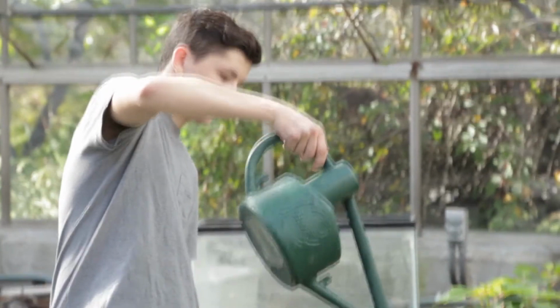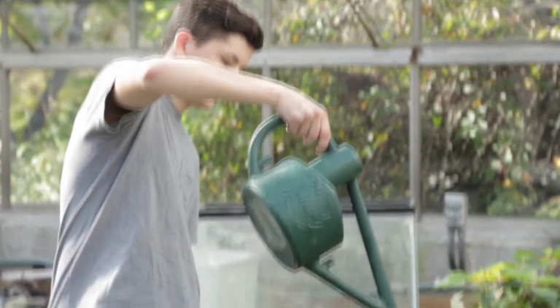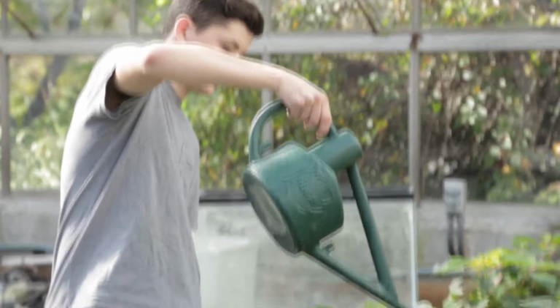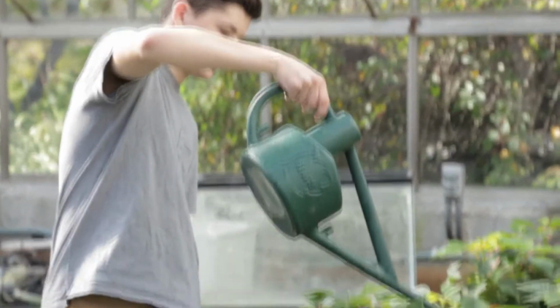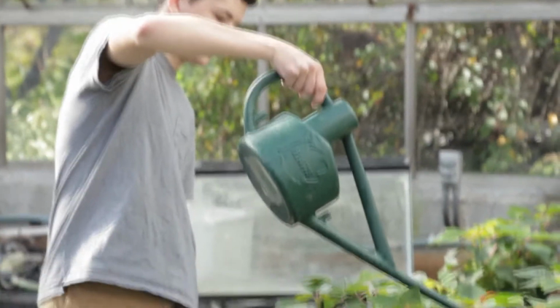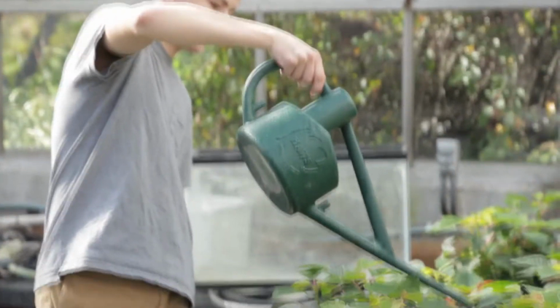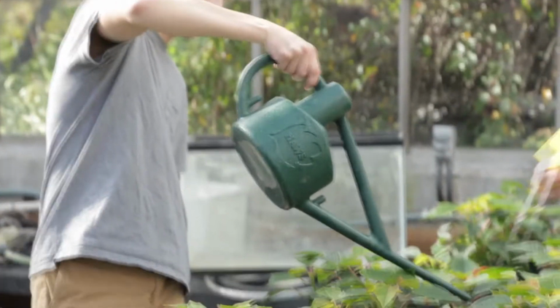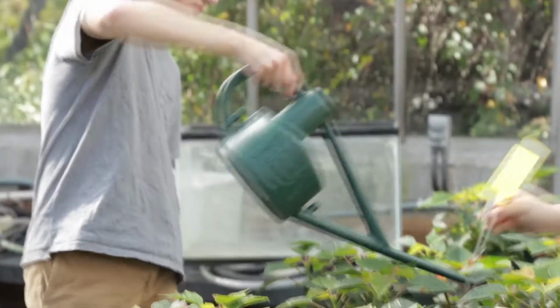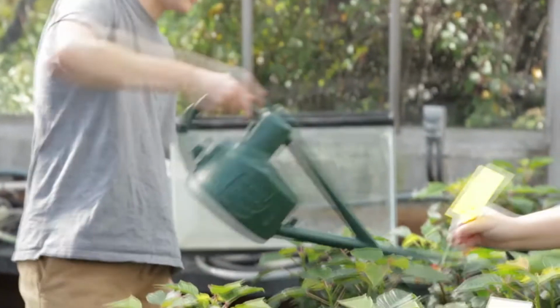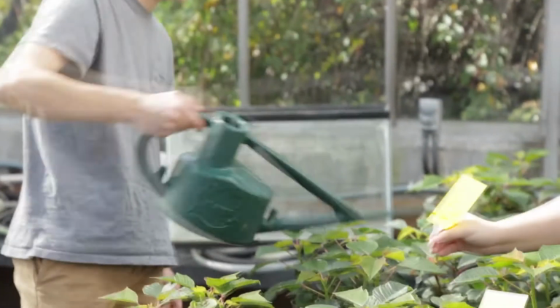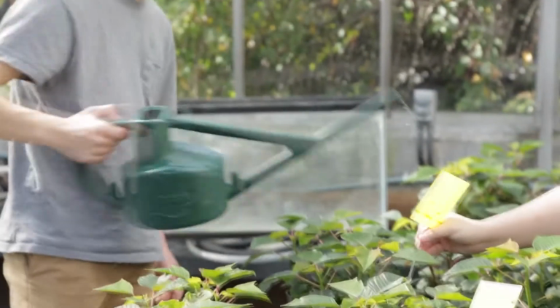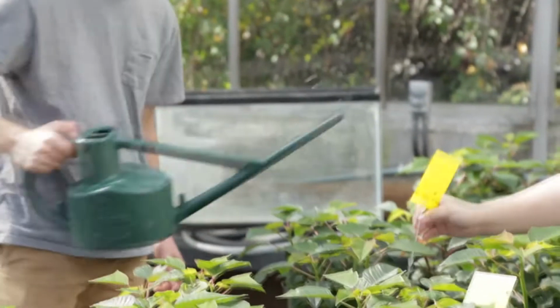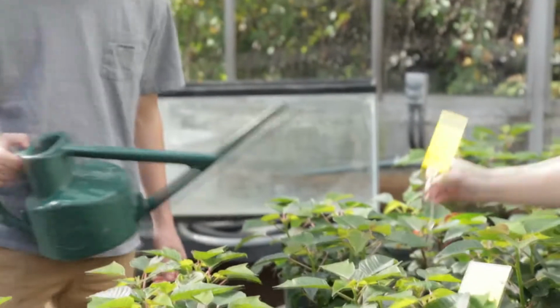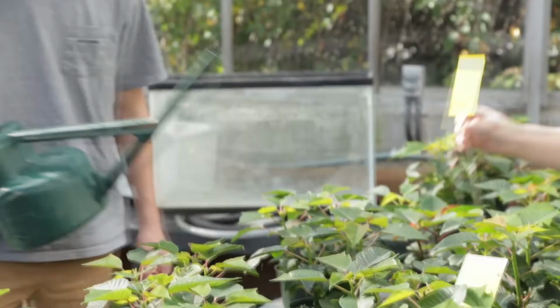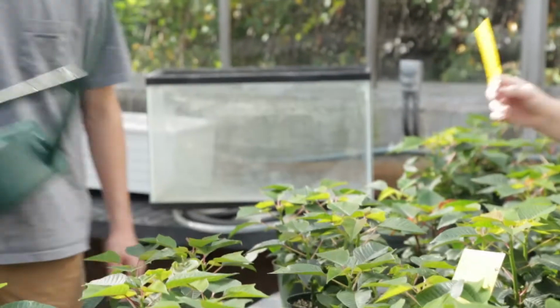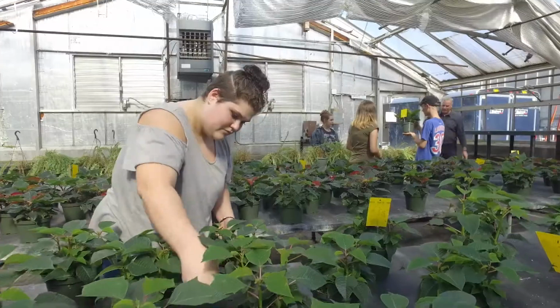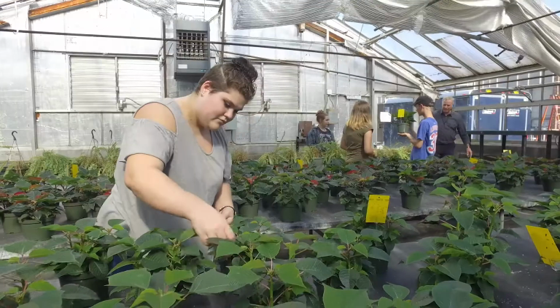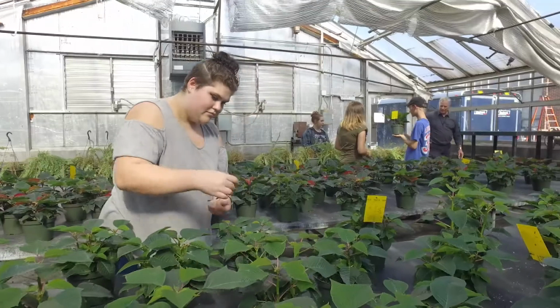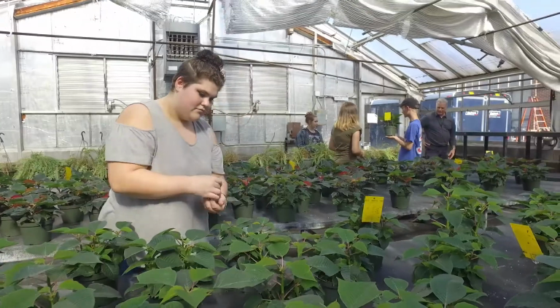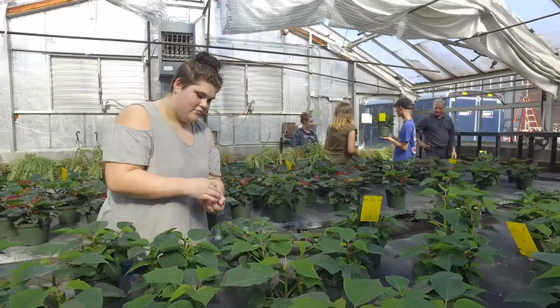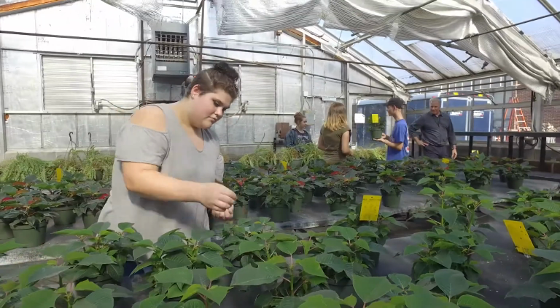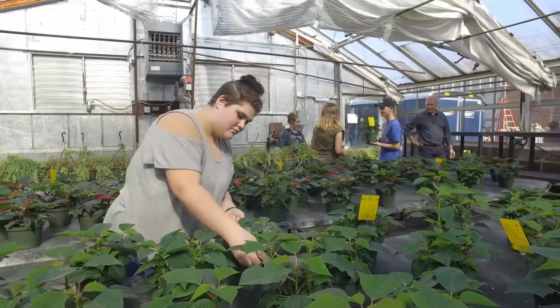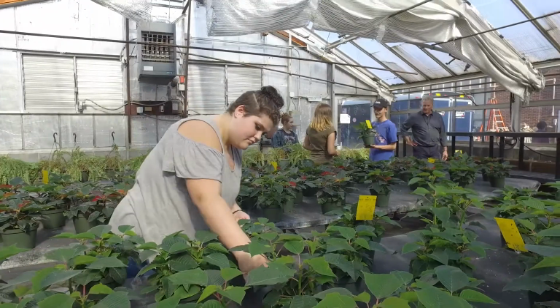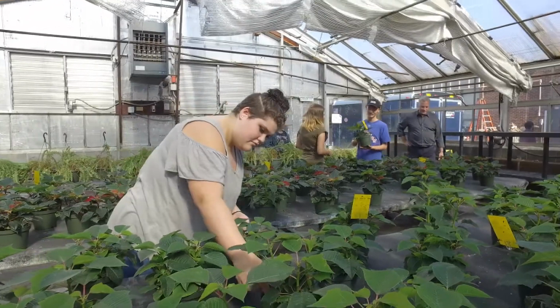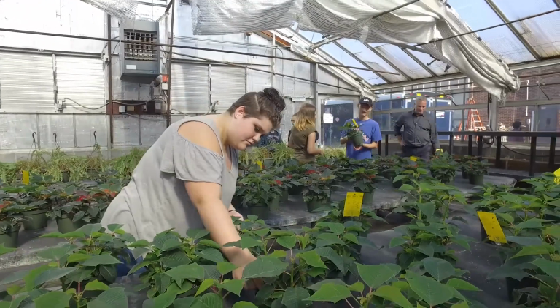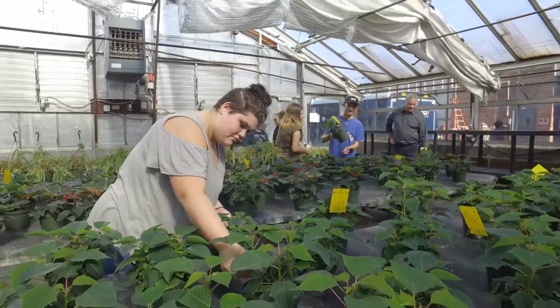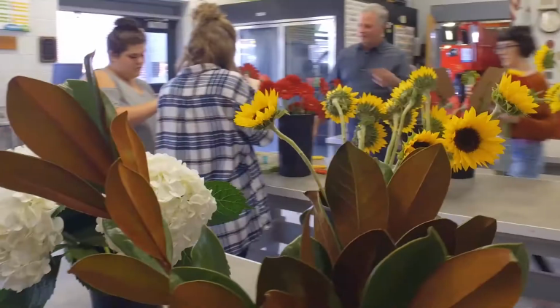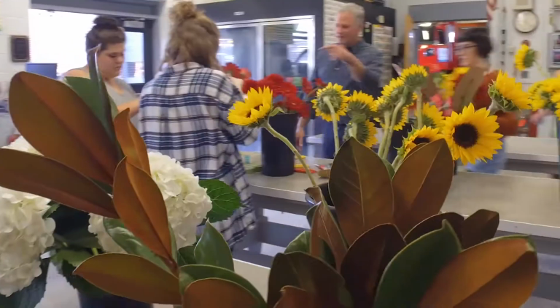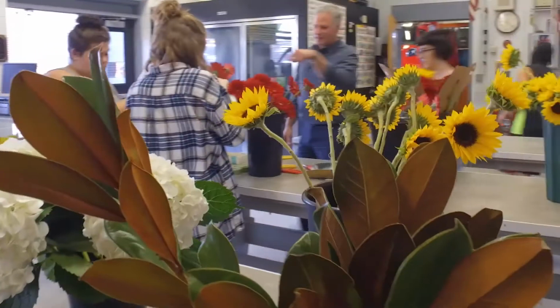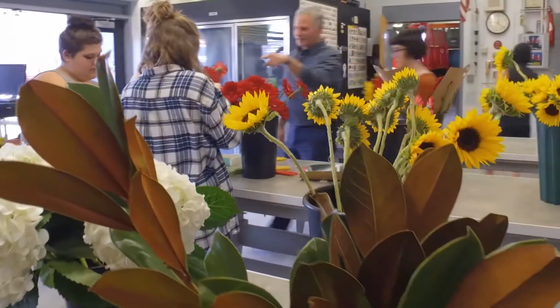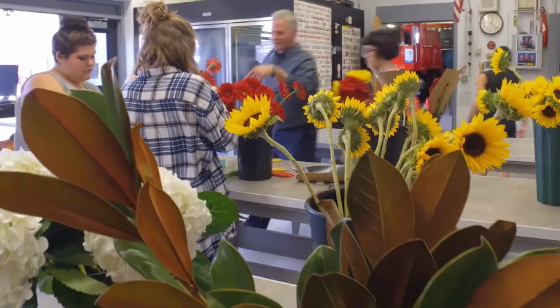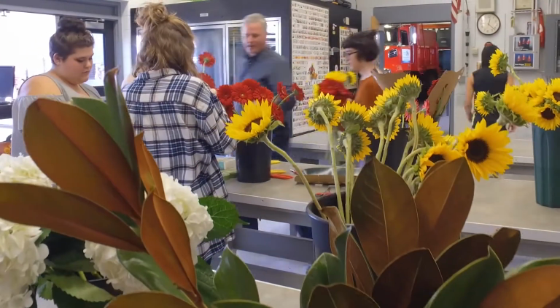Students in the program operate two businesses open to the public: a retail greenhouse and a flower shop.